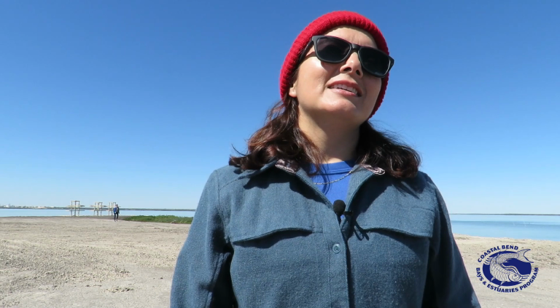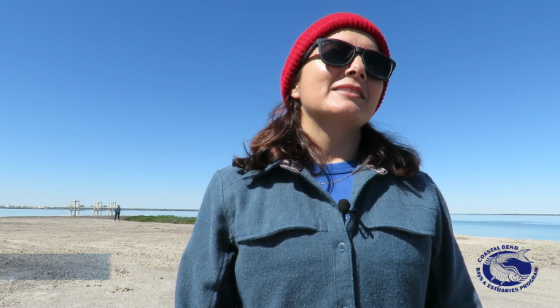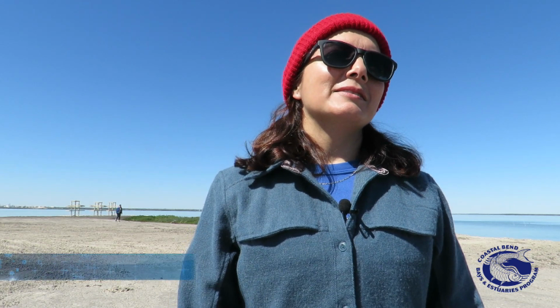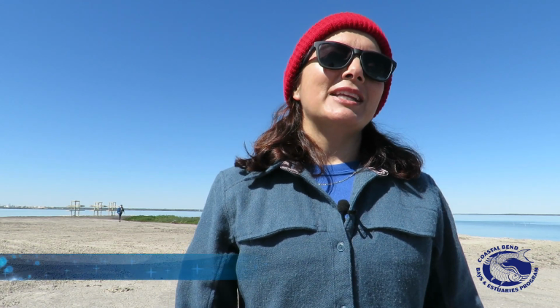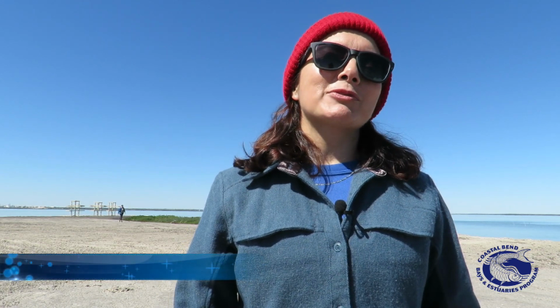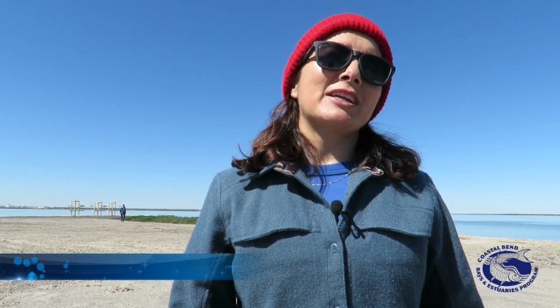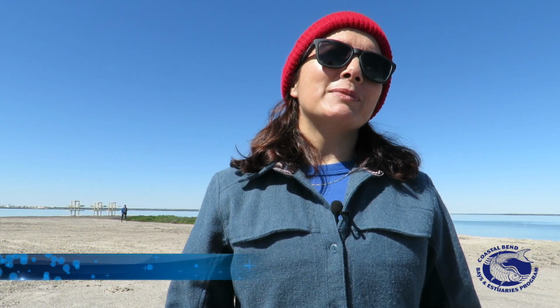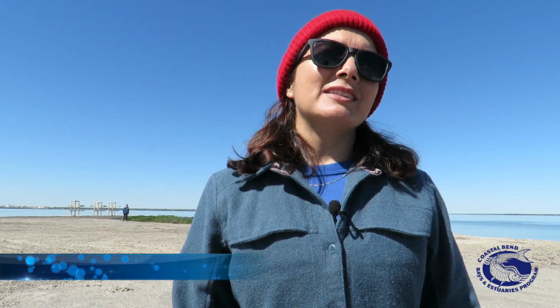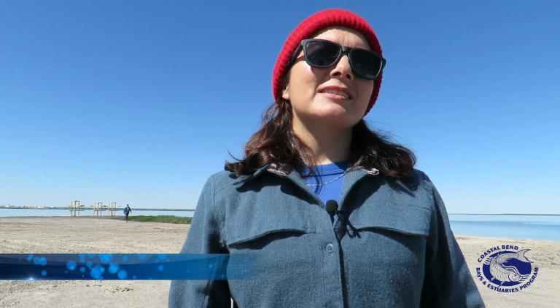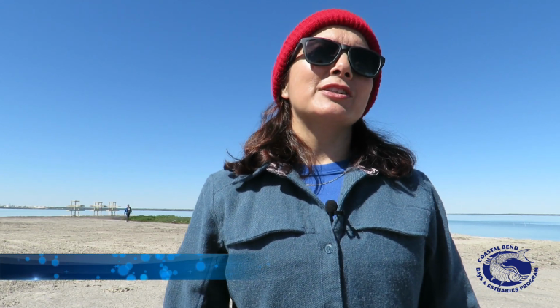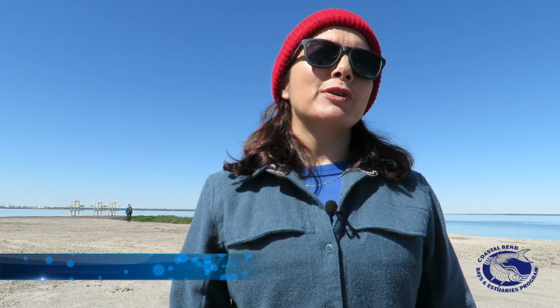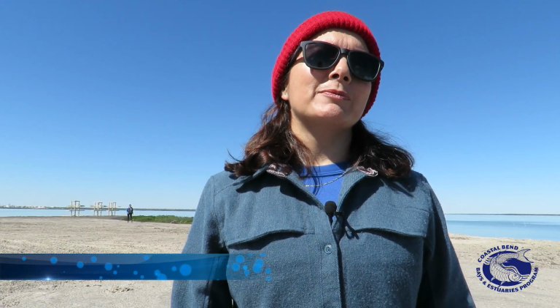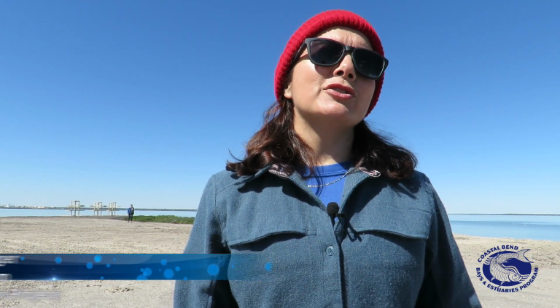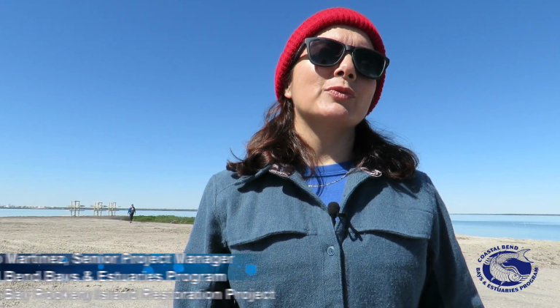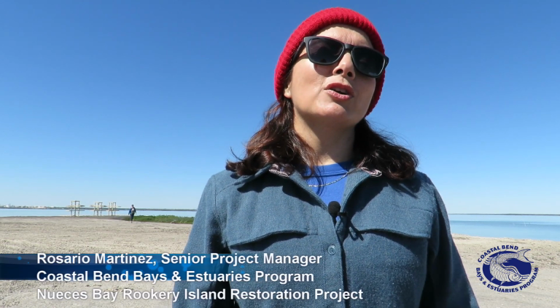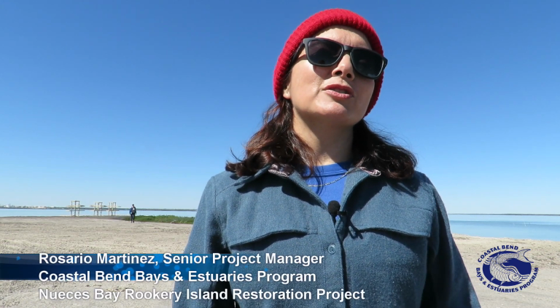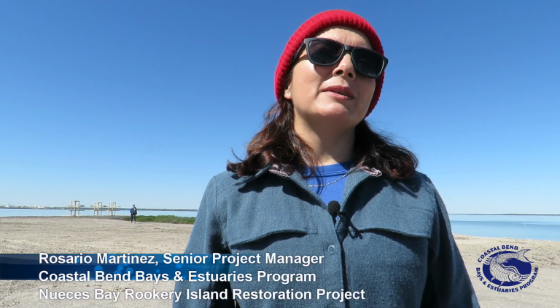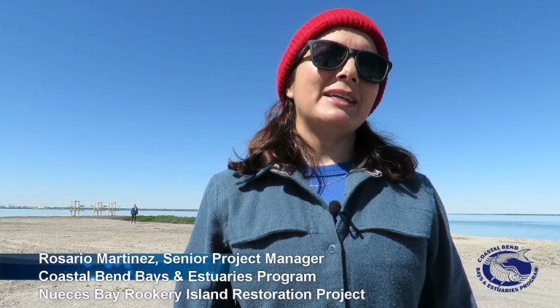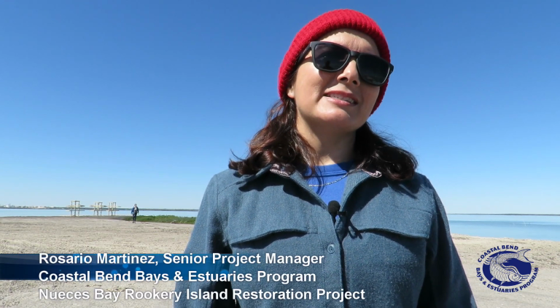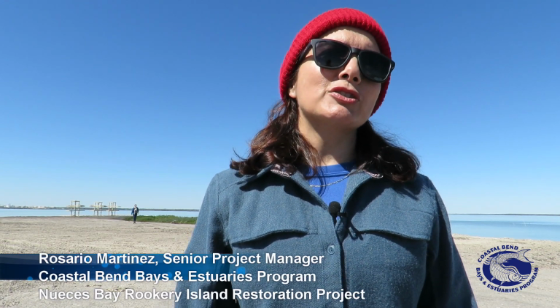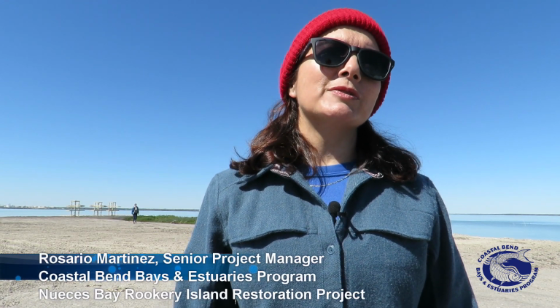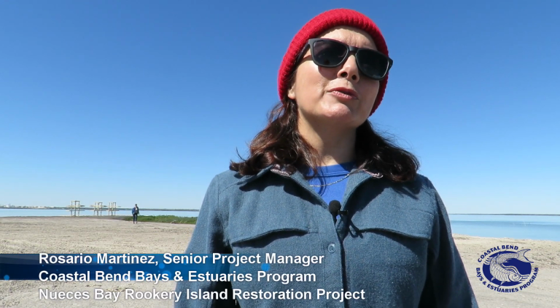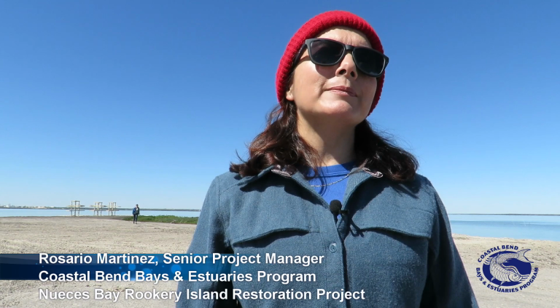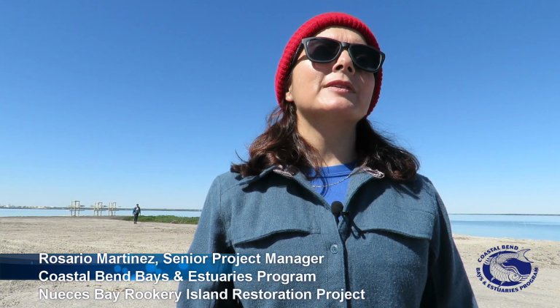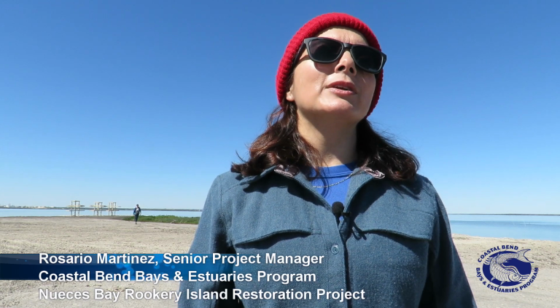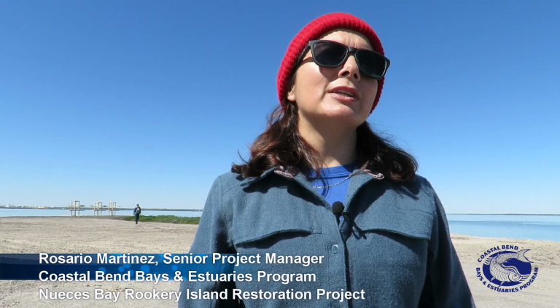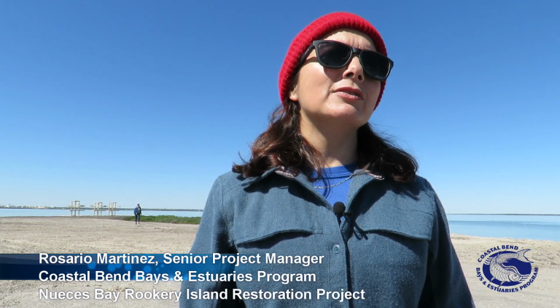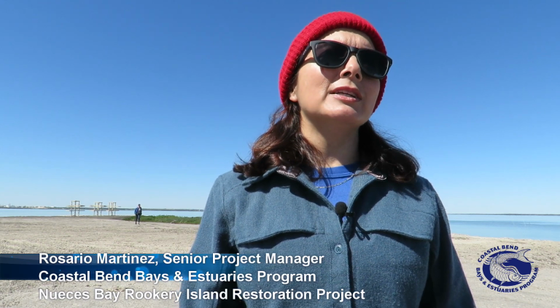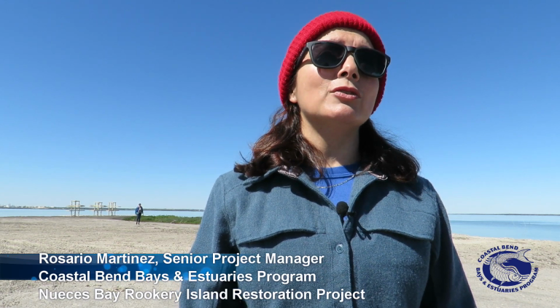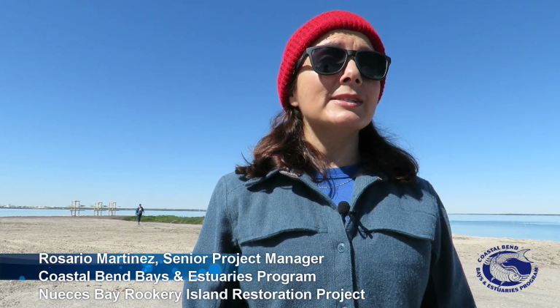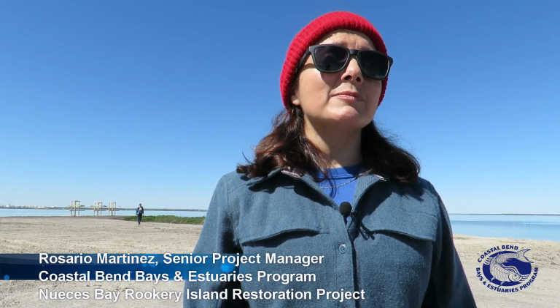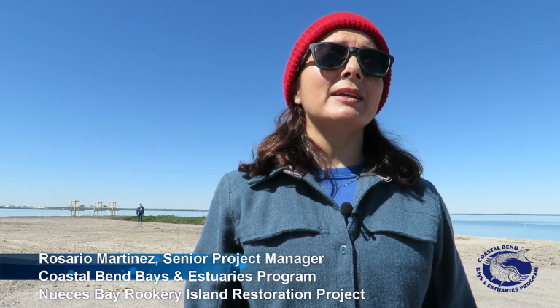My name is Rosadio Martinez, a senior project manager with the Coastal Bend Bays and Estuaries program. We are here in Nueces Bay.